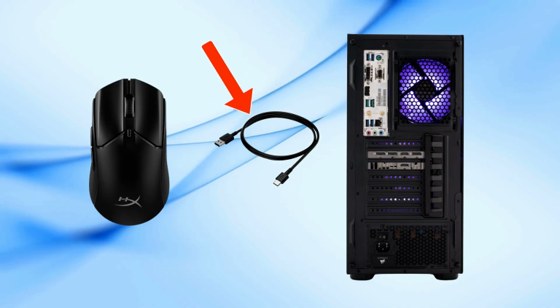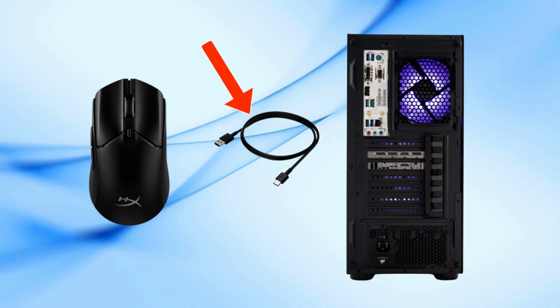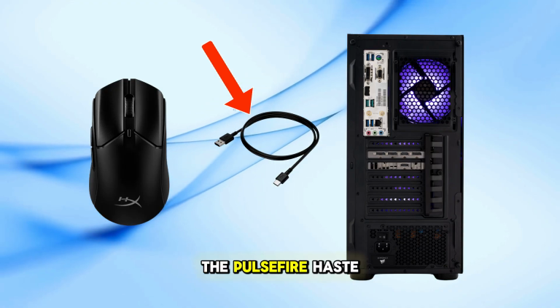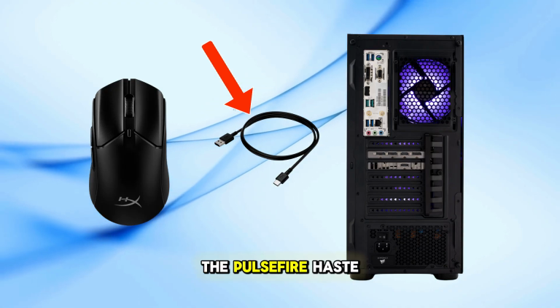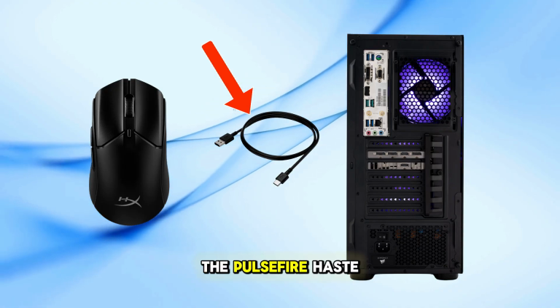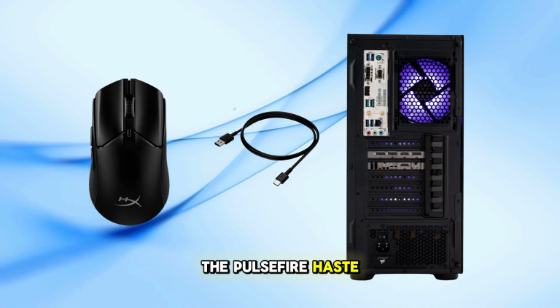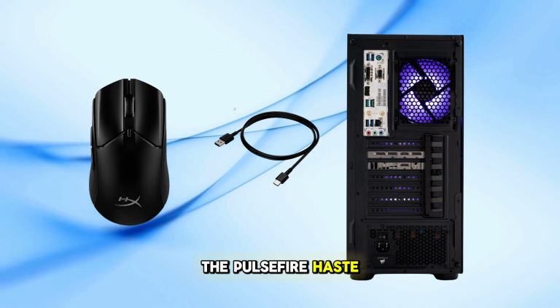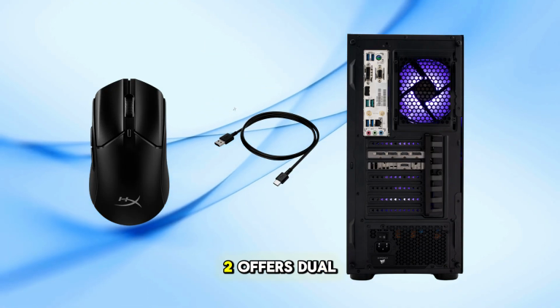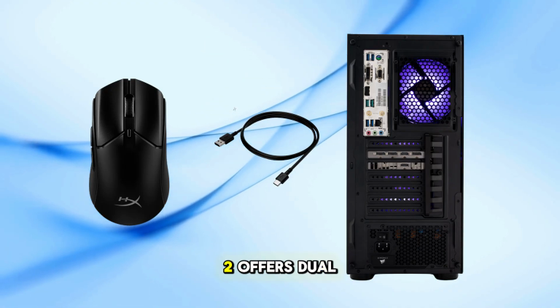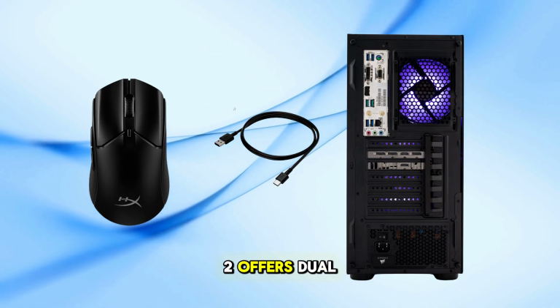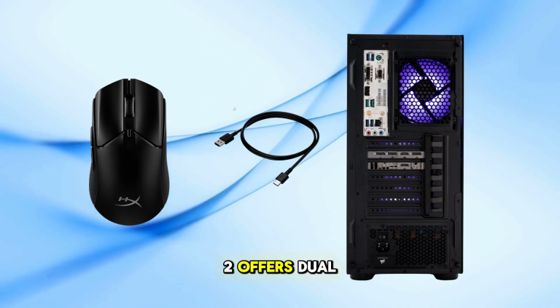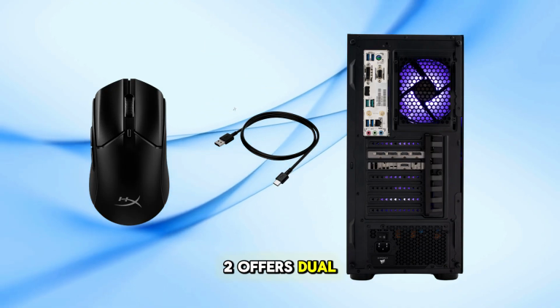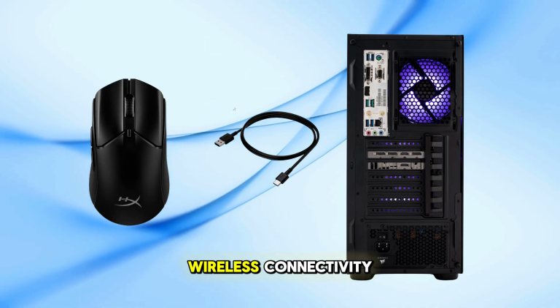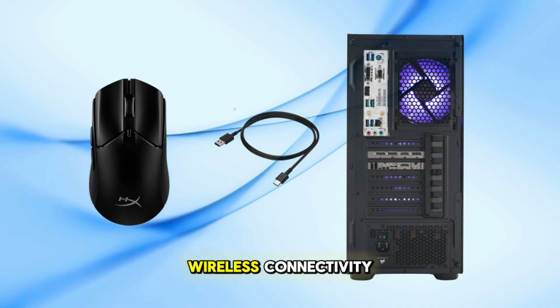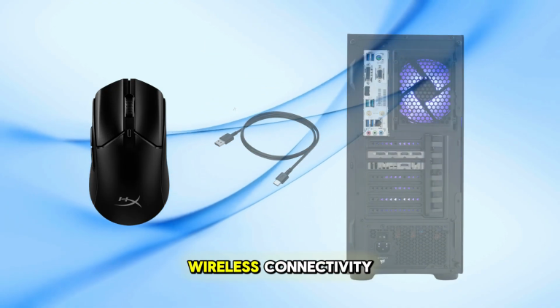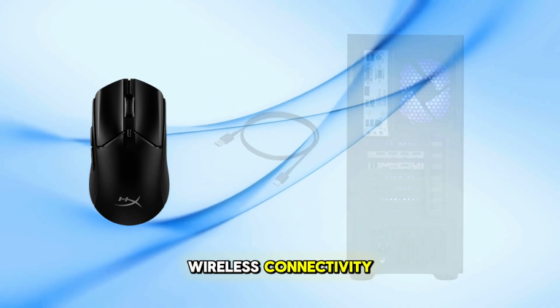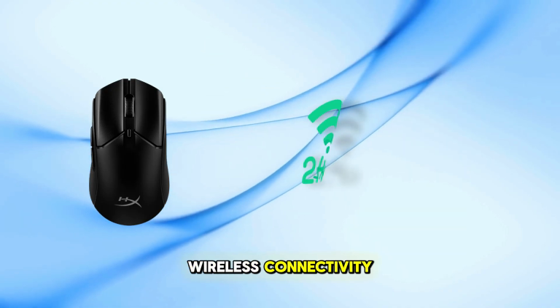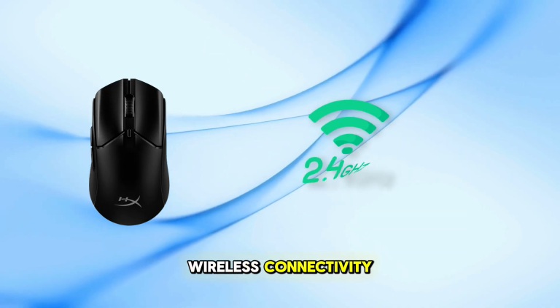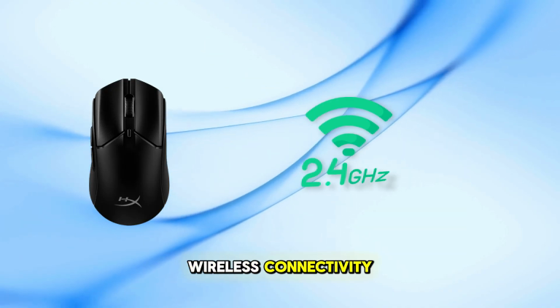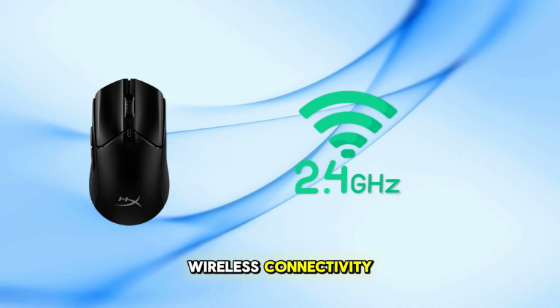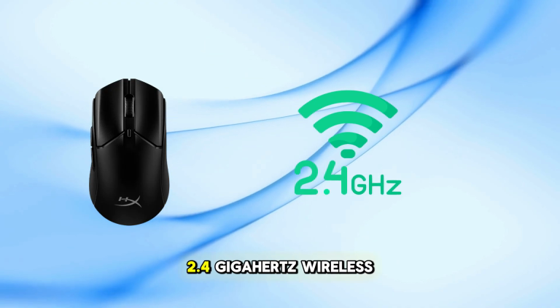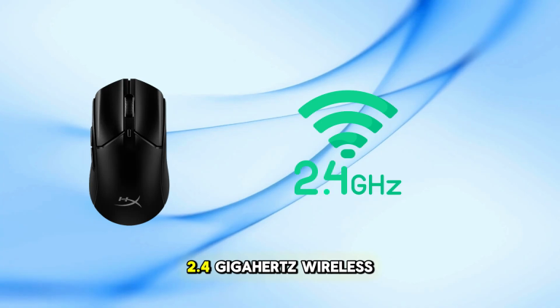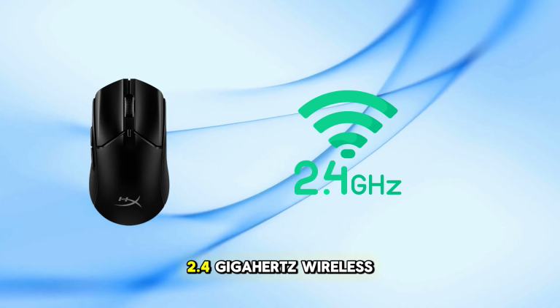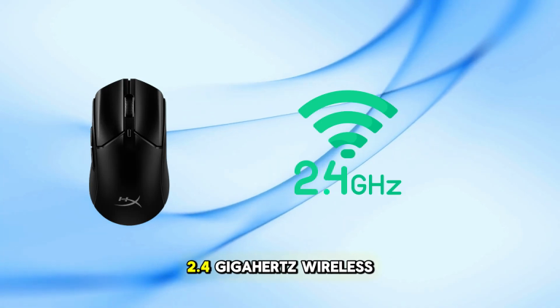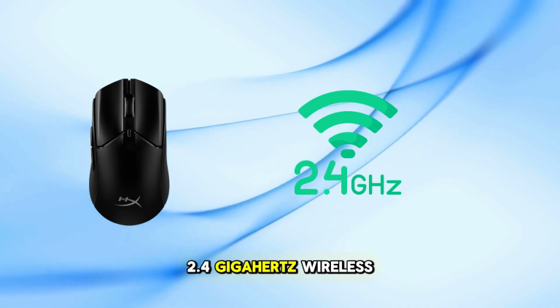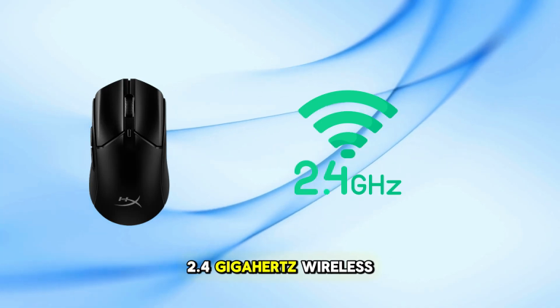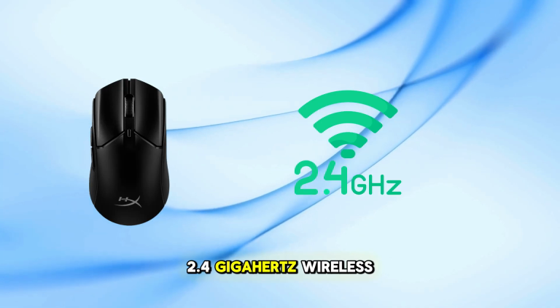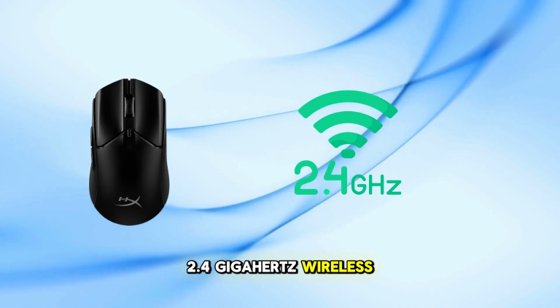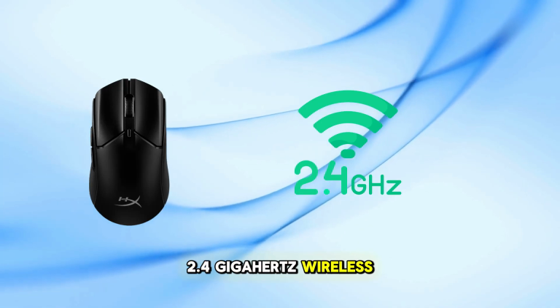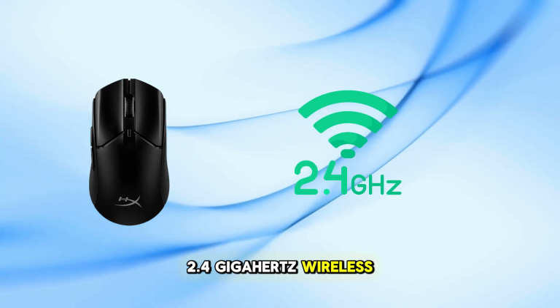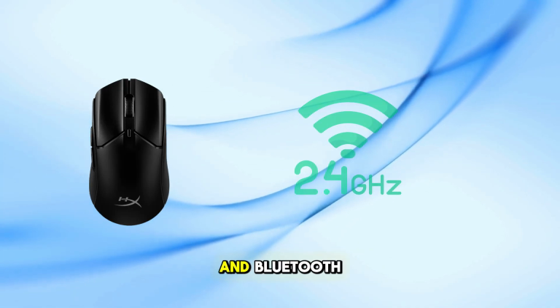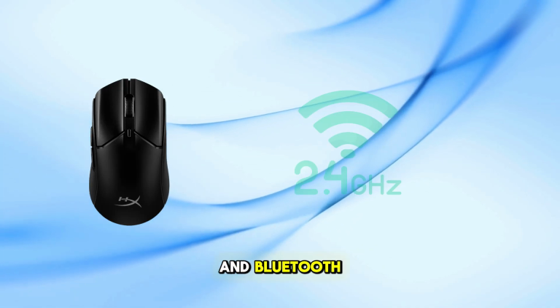The Pulsefire HASTE 2 offers dual wireless connectivity: 2.4 GHz wireless and Bluetooth.